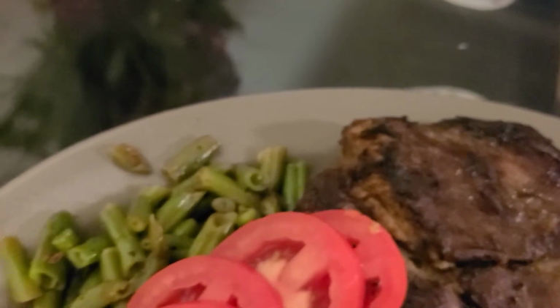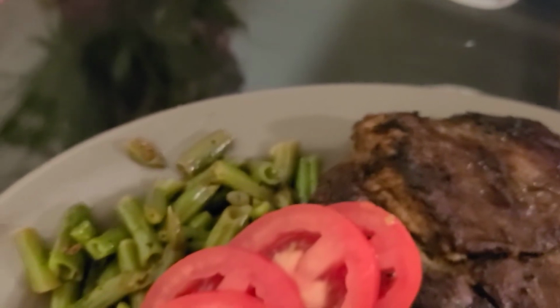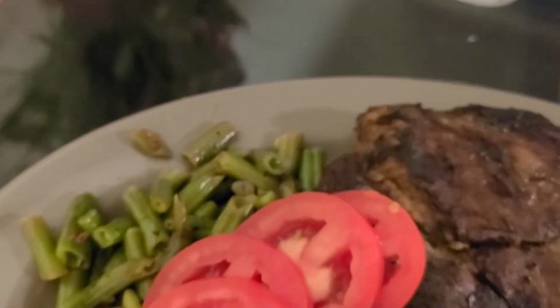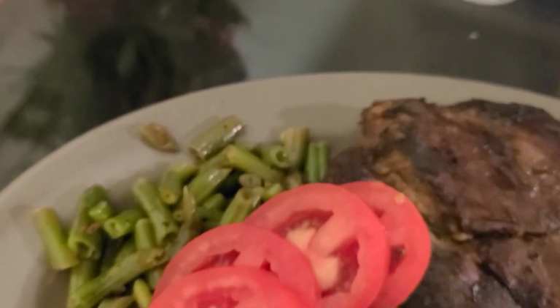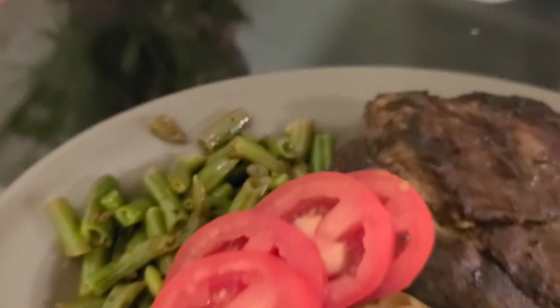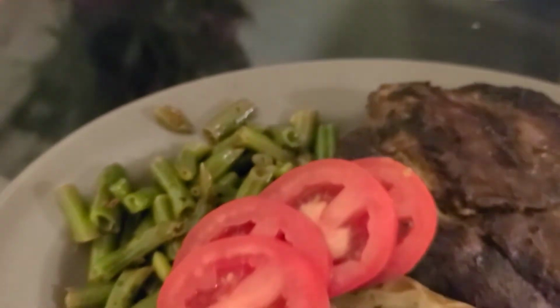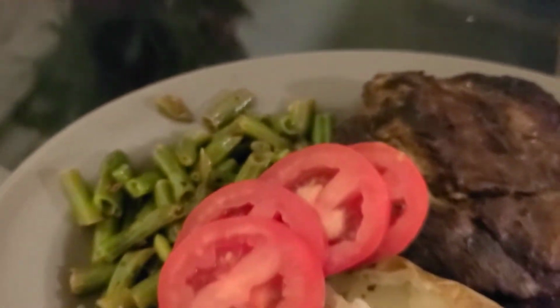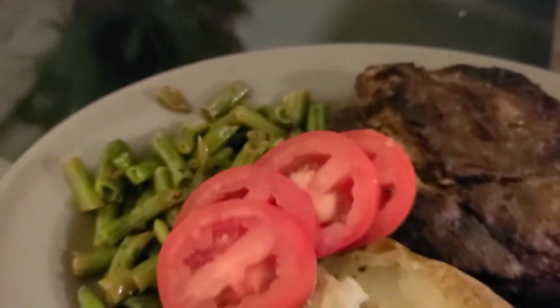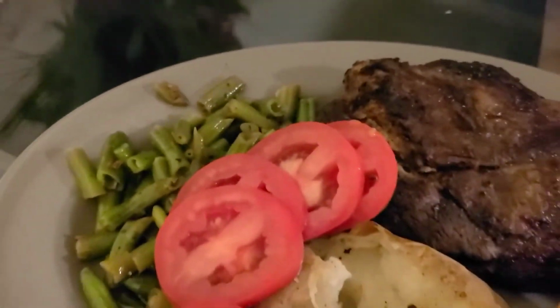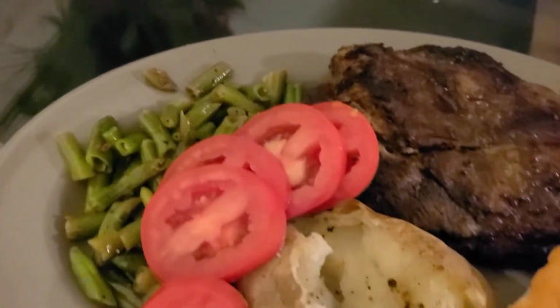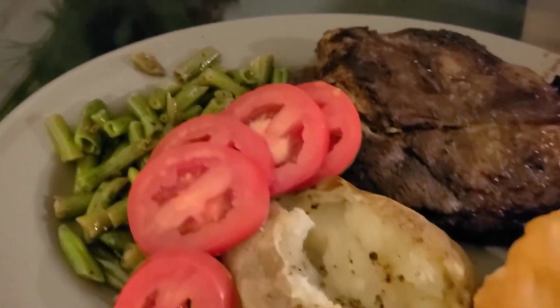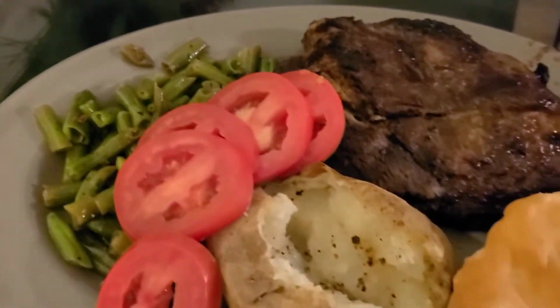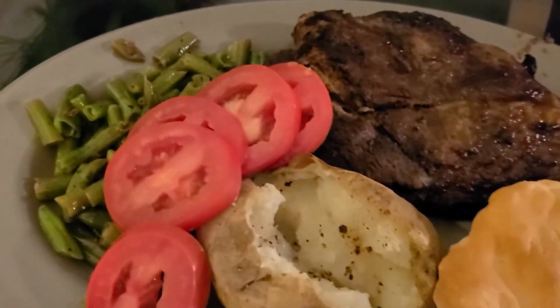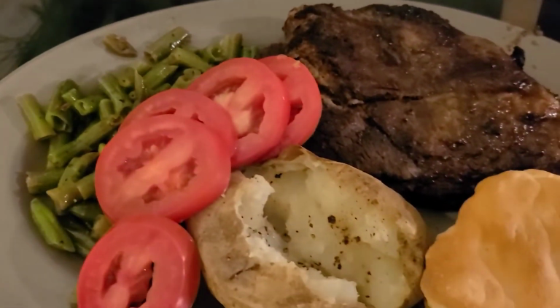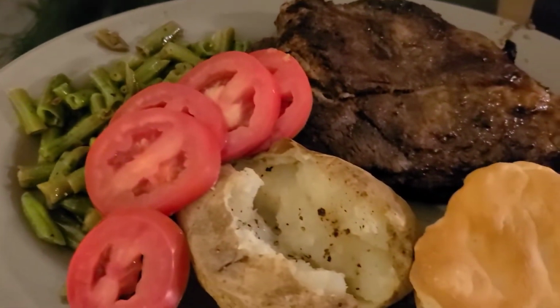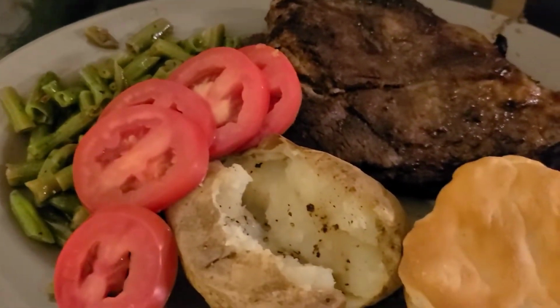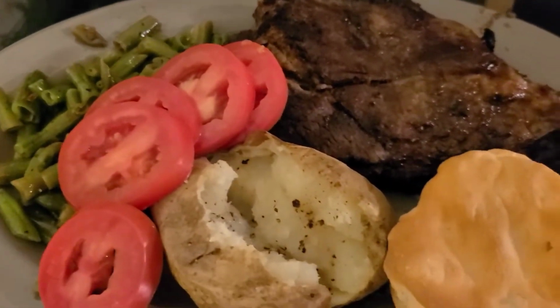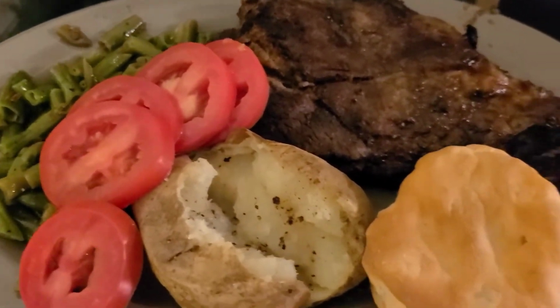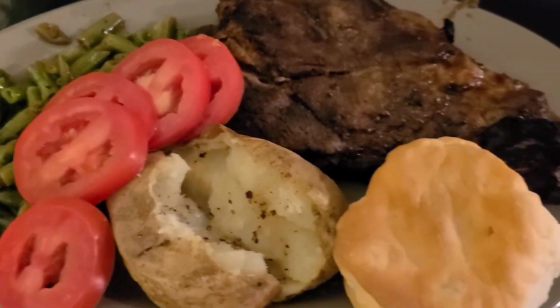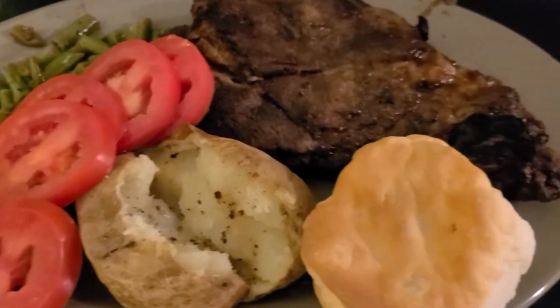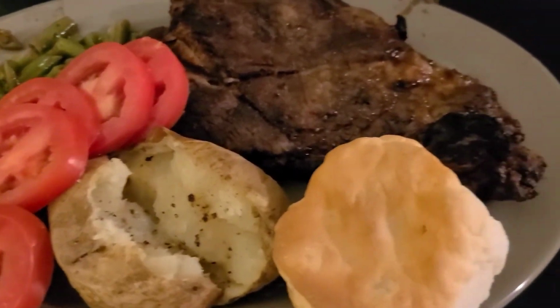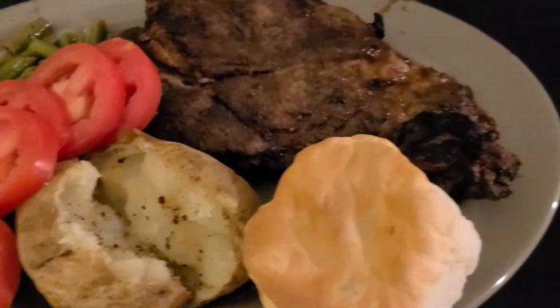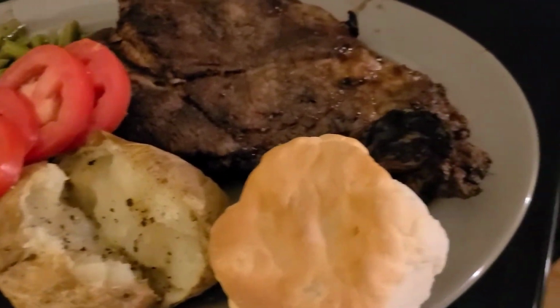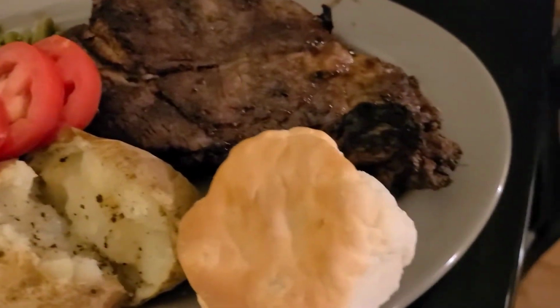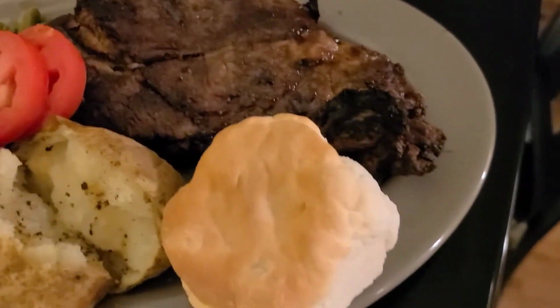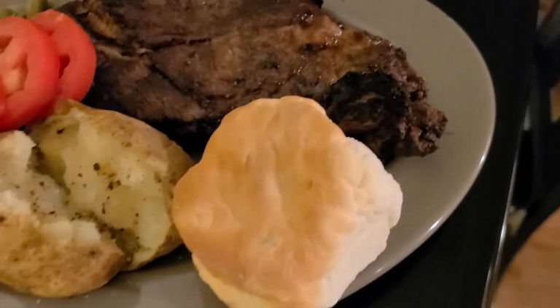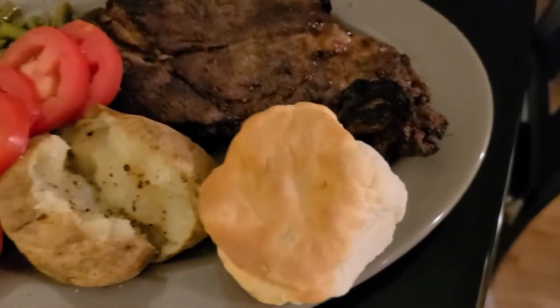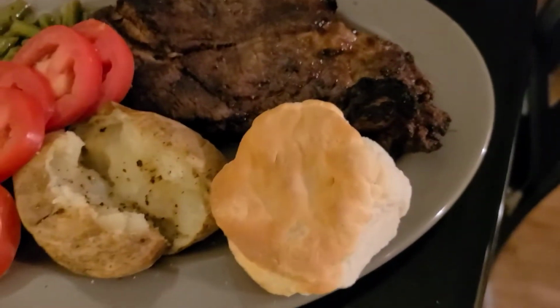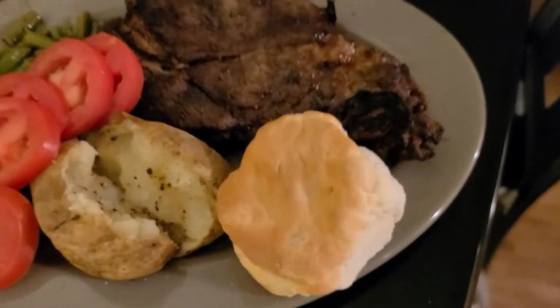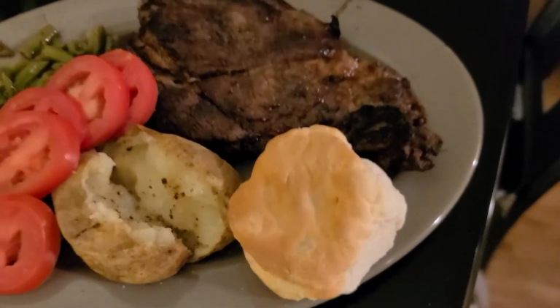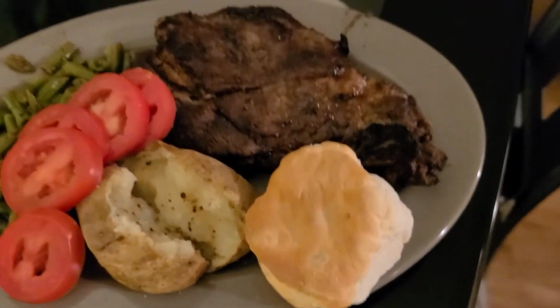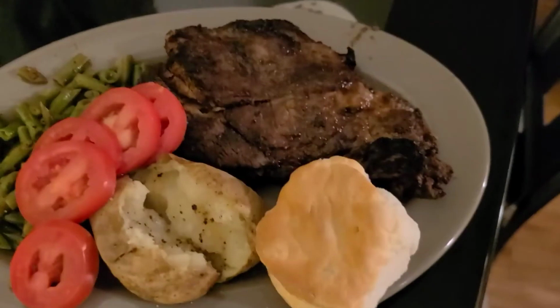Green beans, tomatoes, baked potato, and a biscuit.